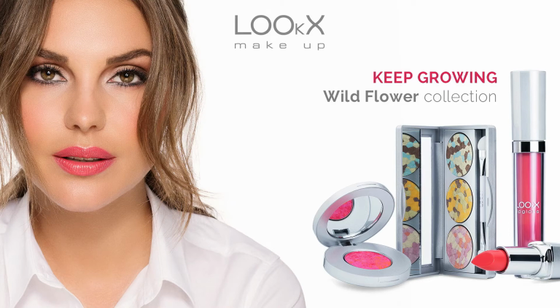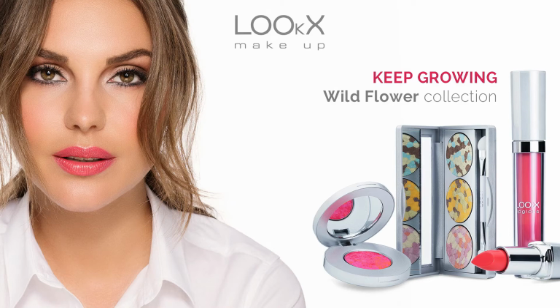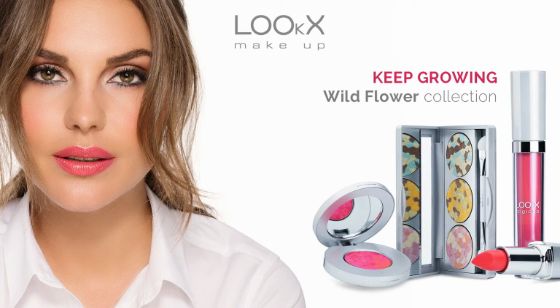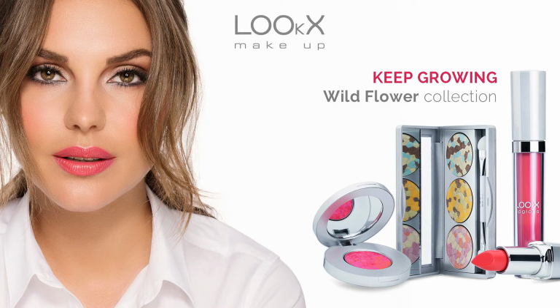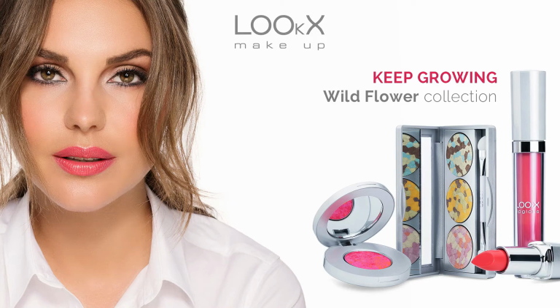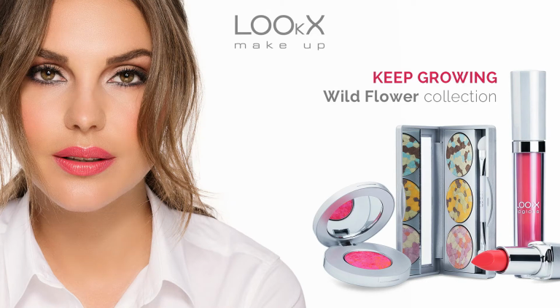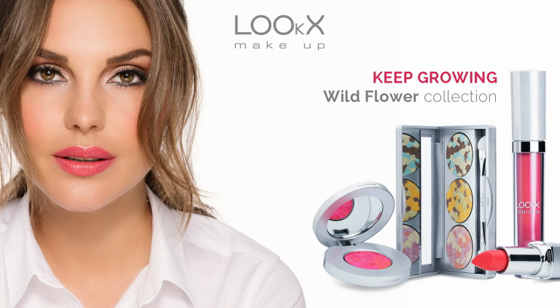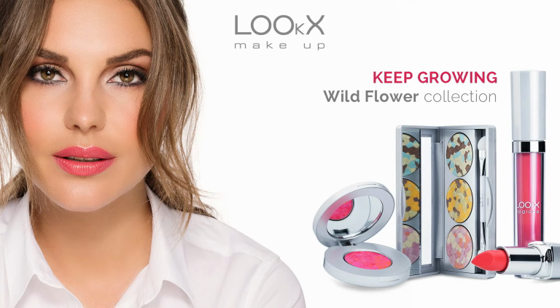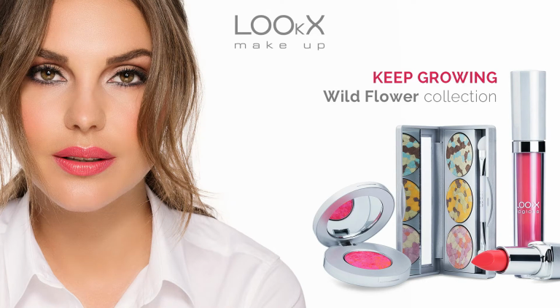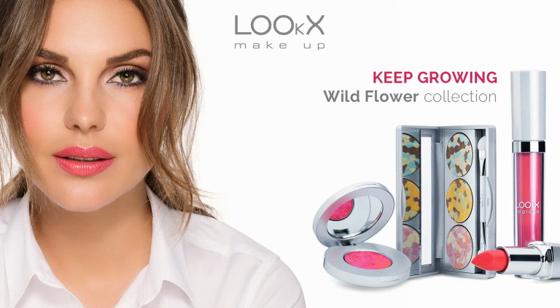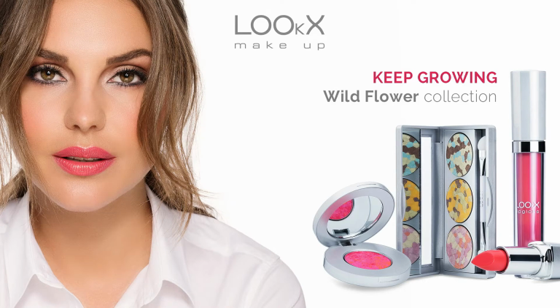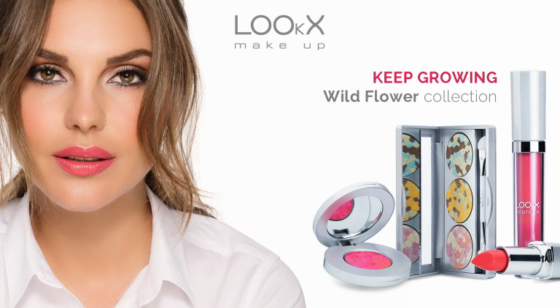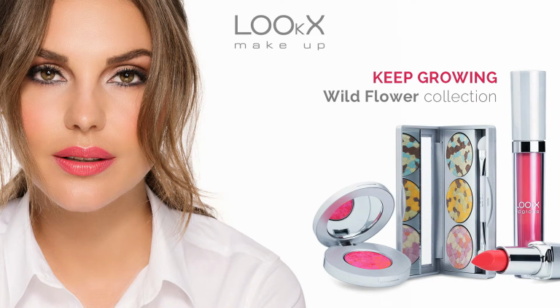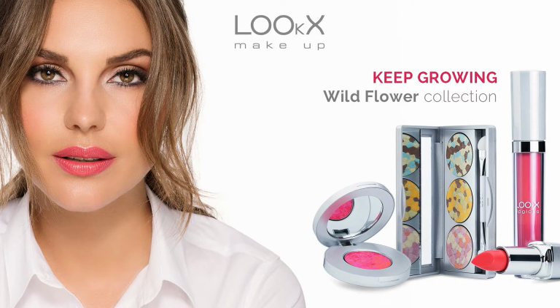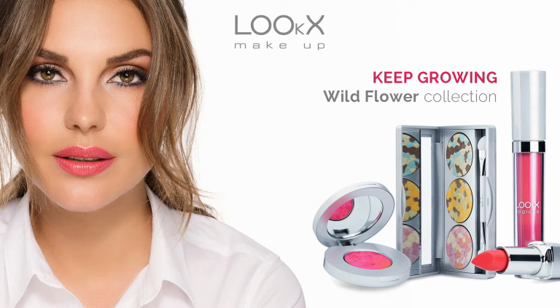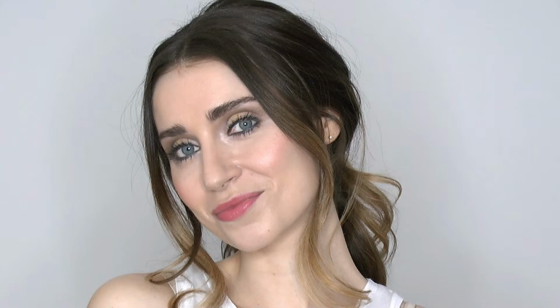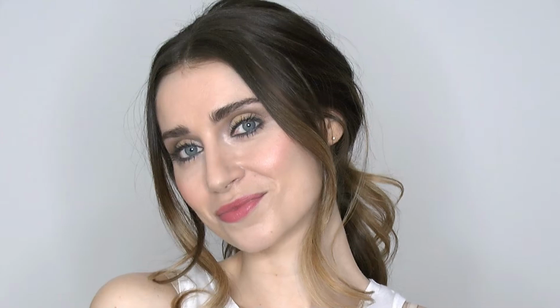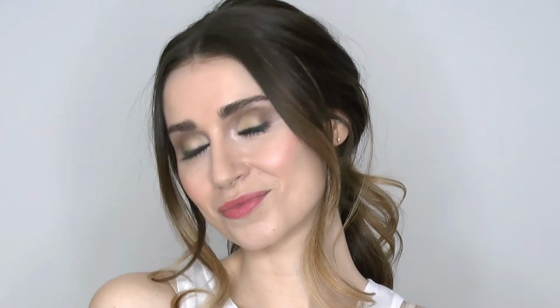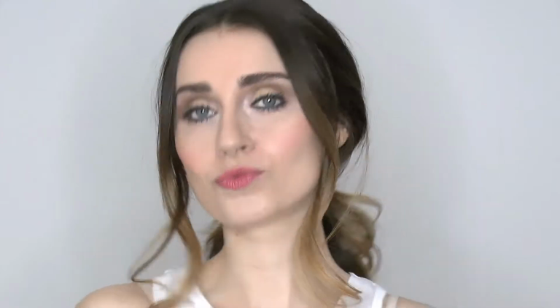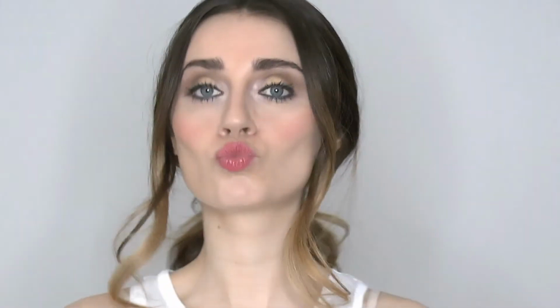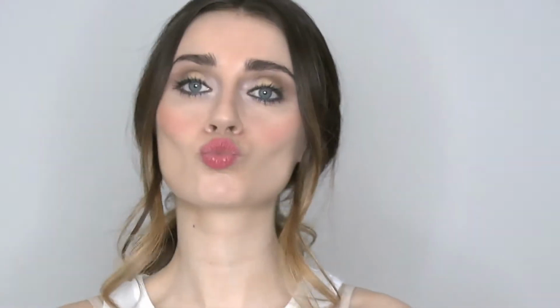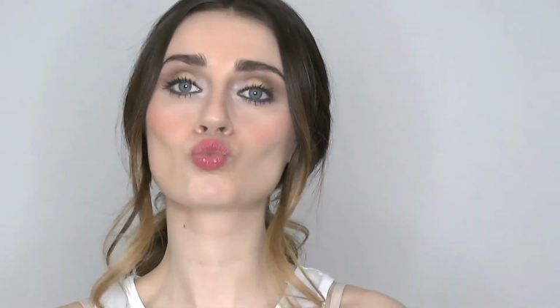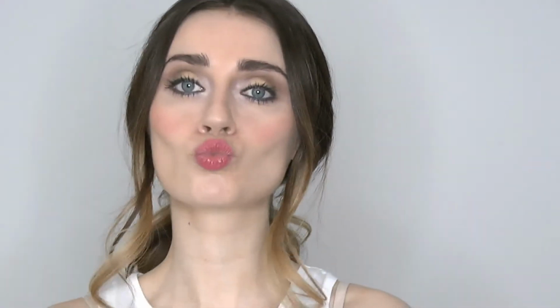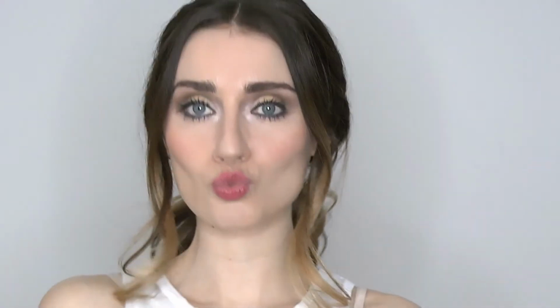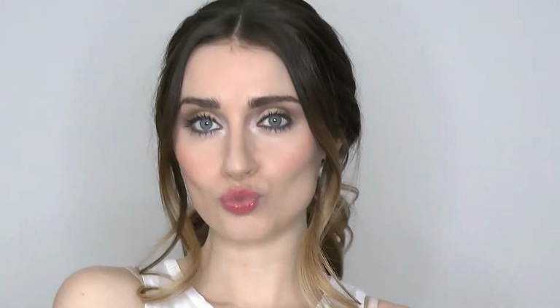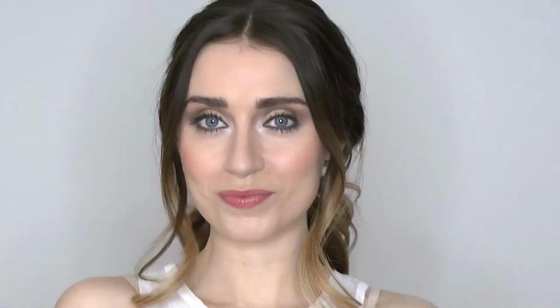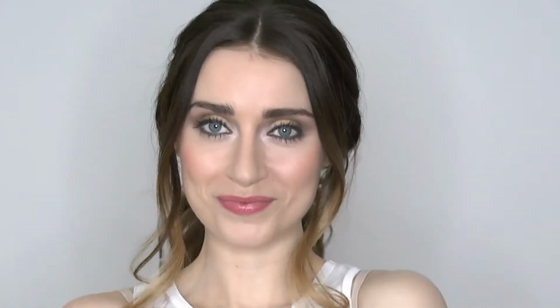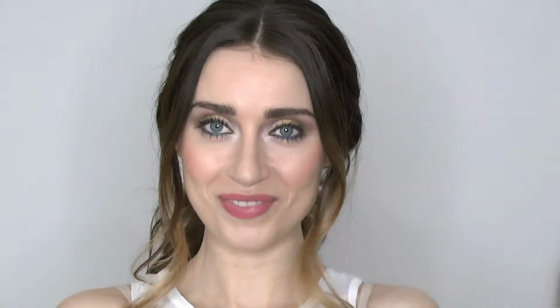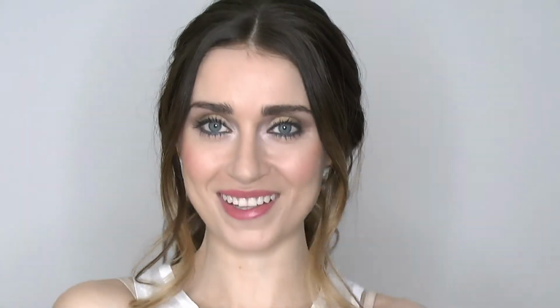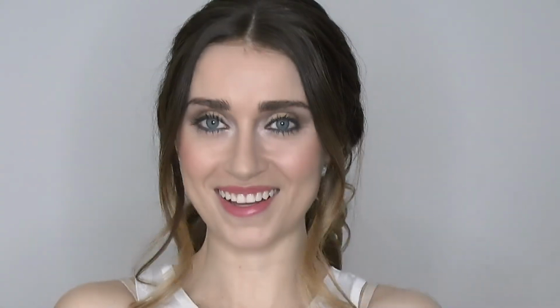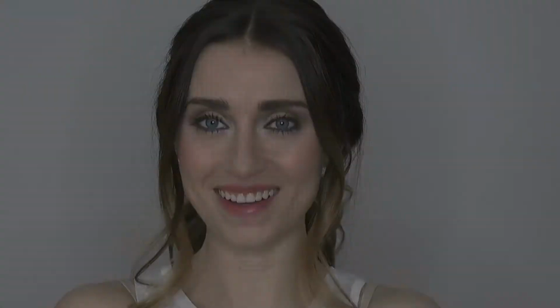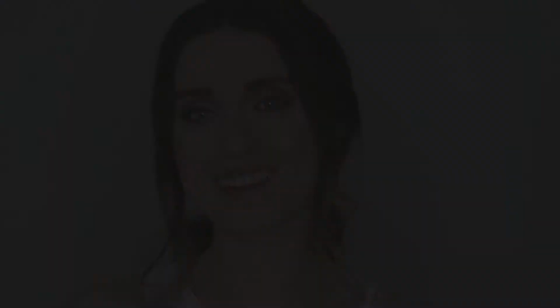Welcome to Look's YouTube channel. In this video I'm going to be showing you a look from the Wildflower collection.